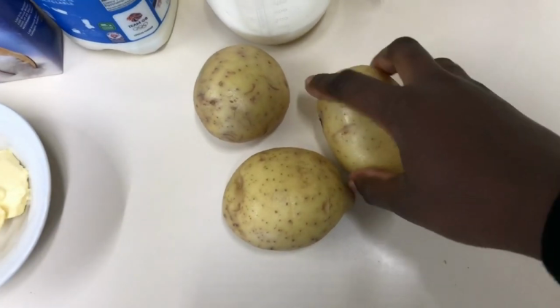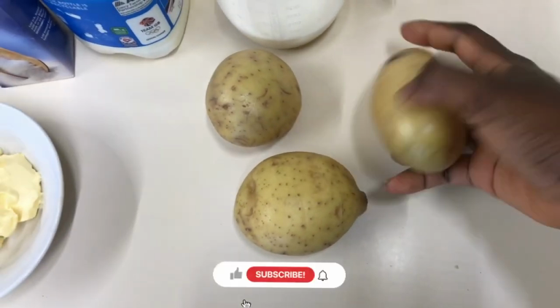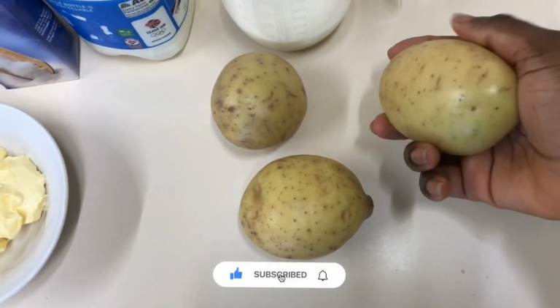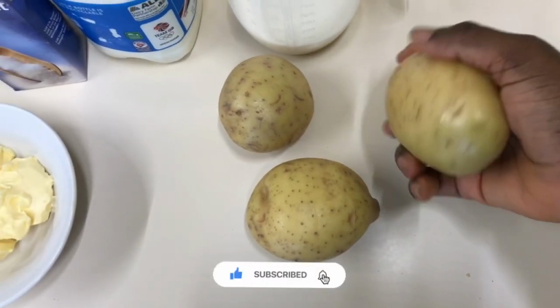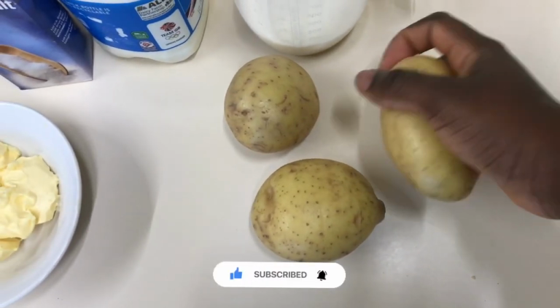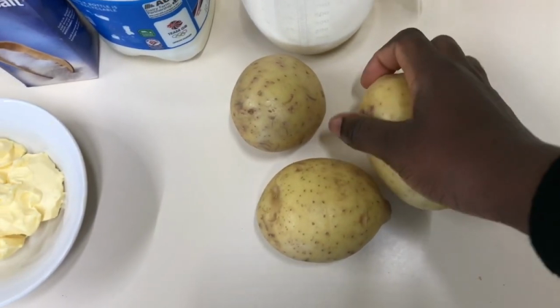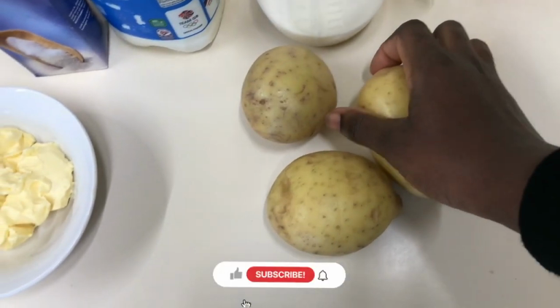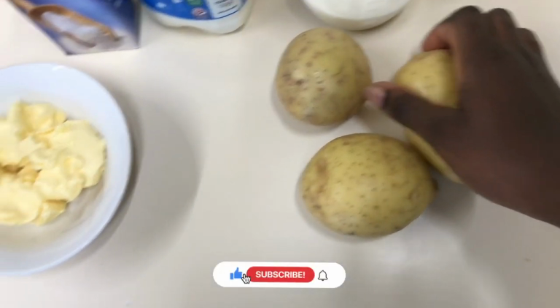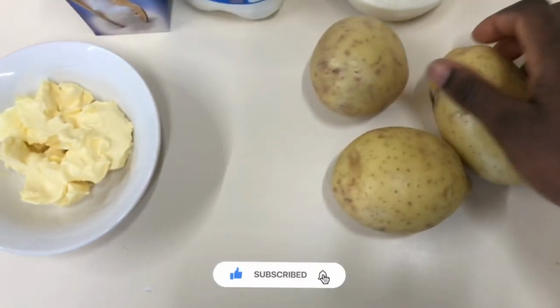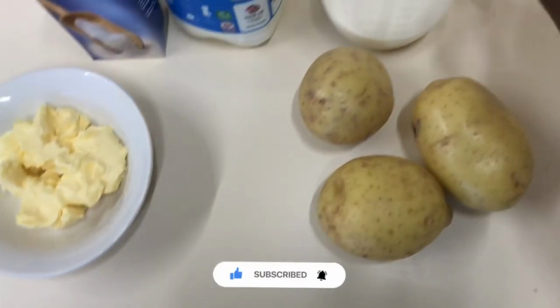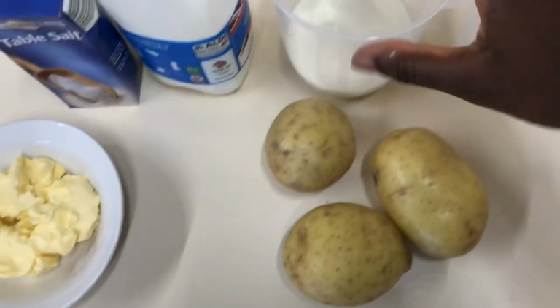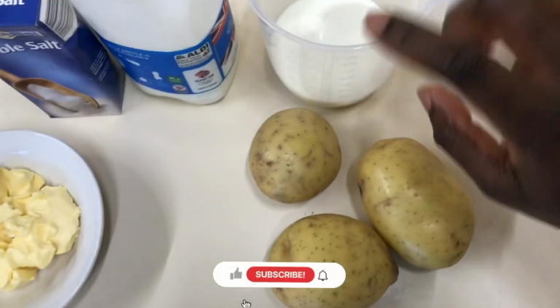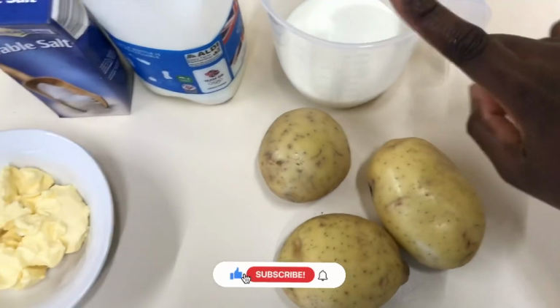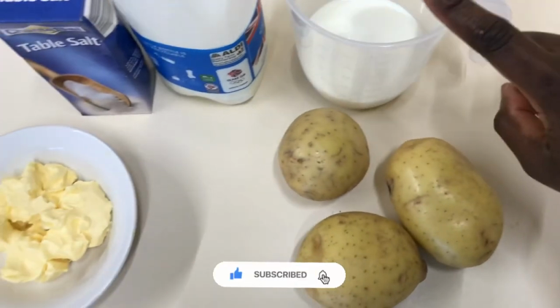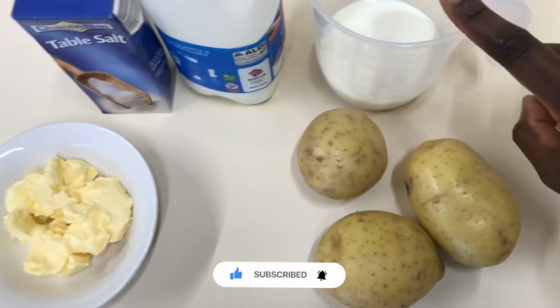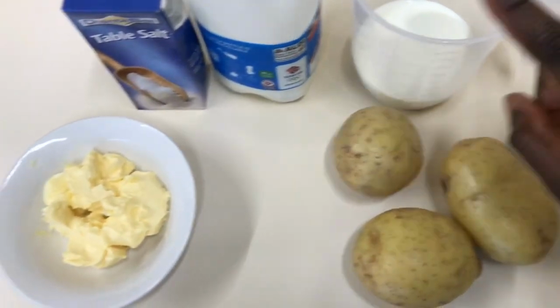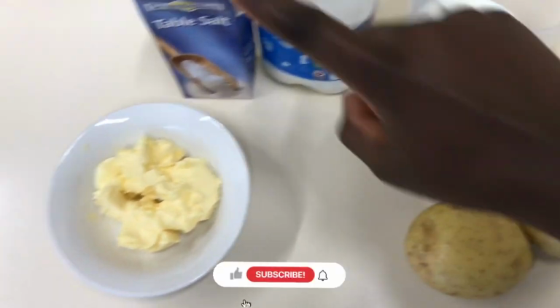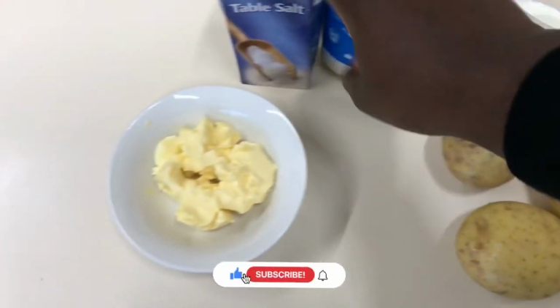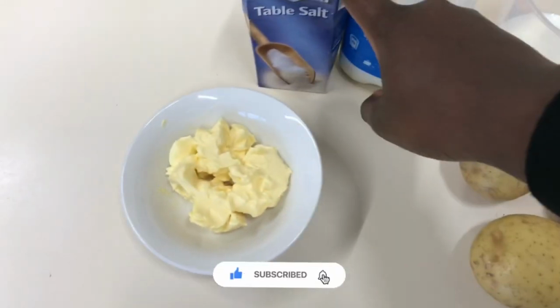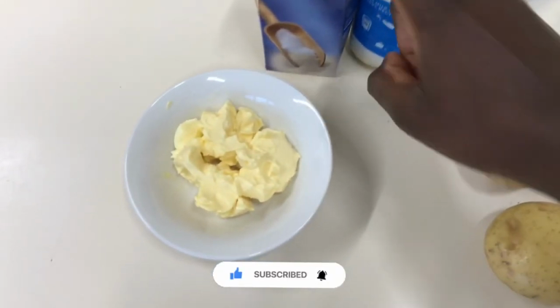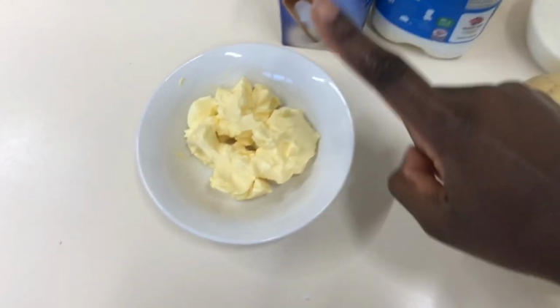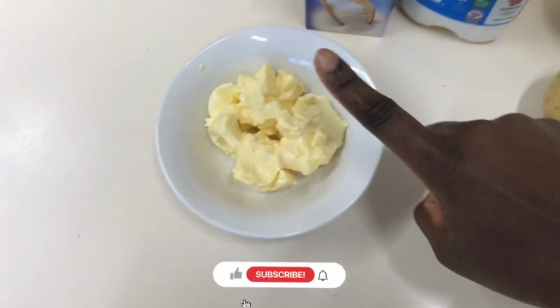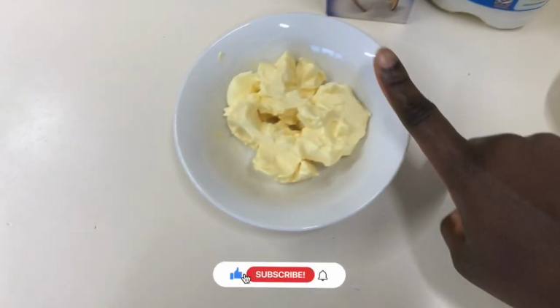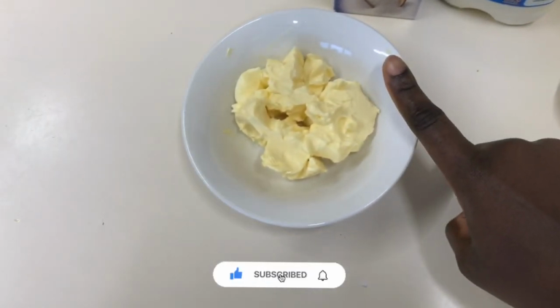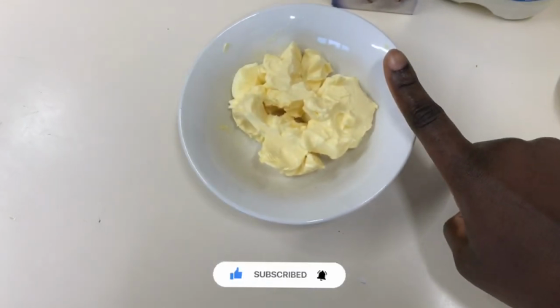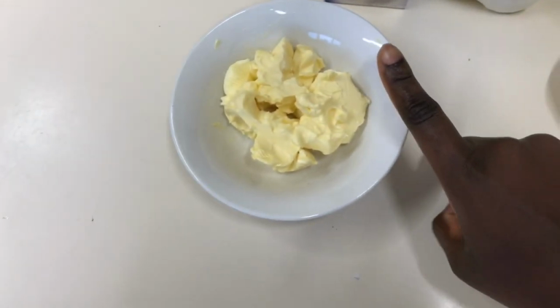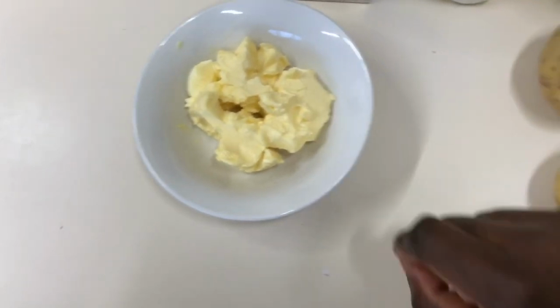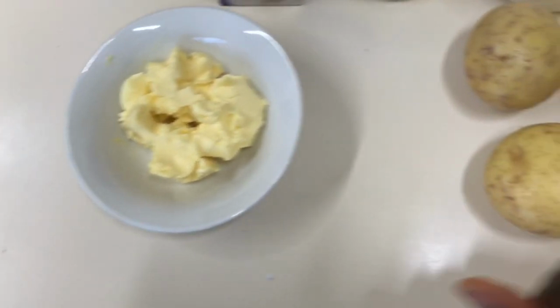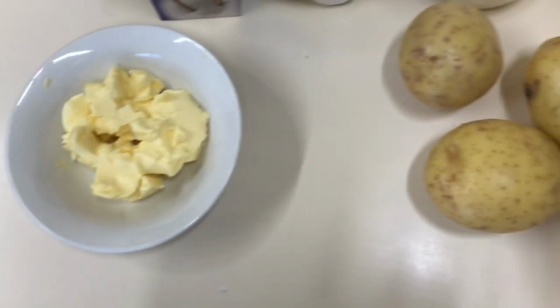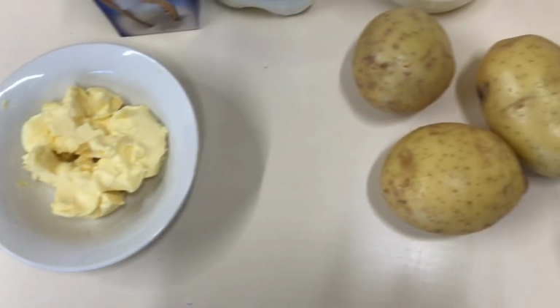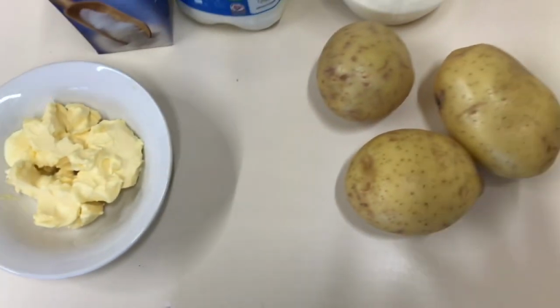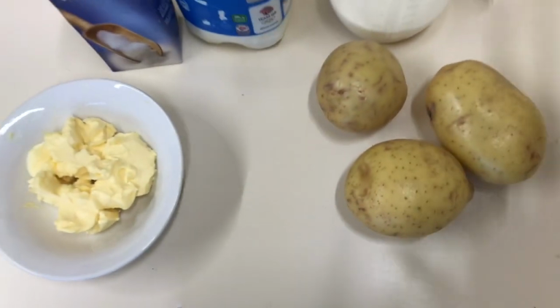For our mashed potatoes, we have our potatoes — just a few — we have milk (you can decide to use cream), table salt, and butter.